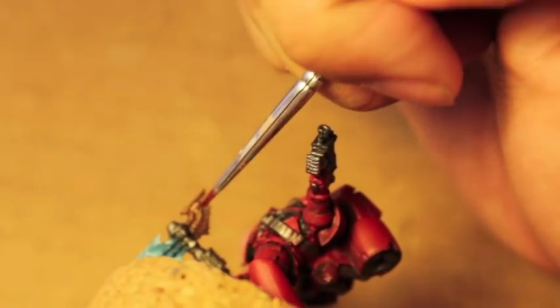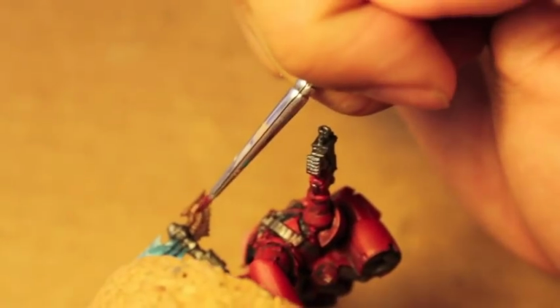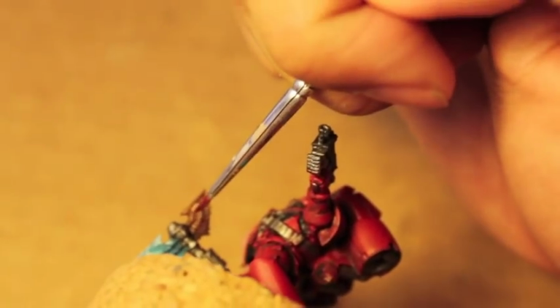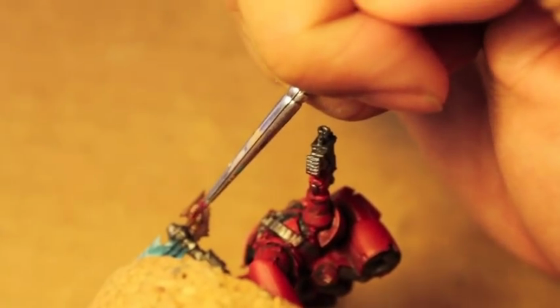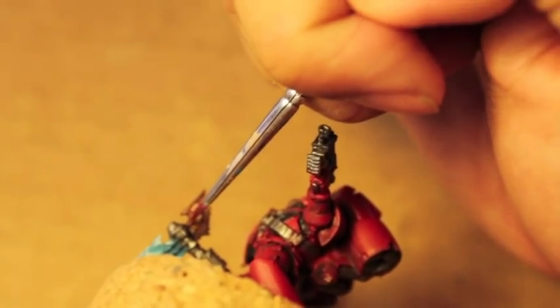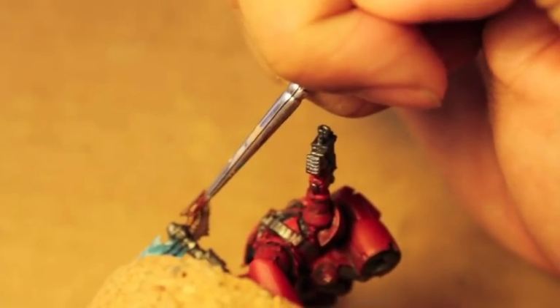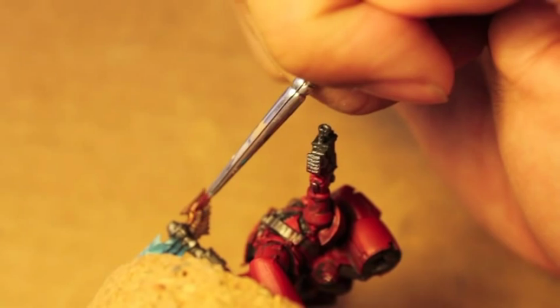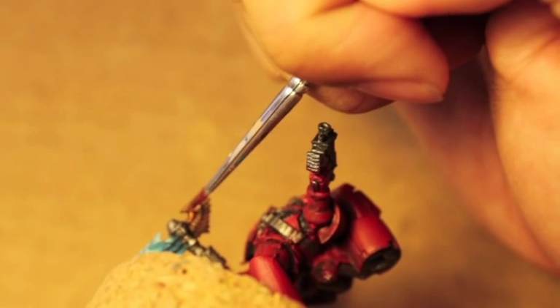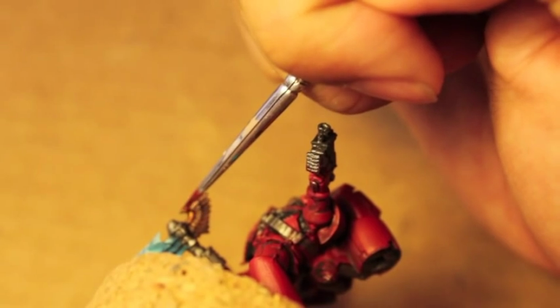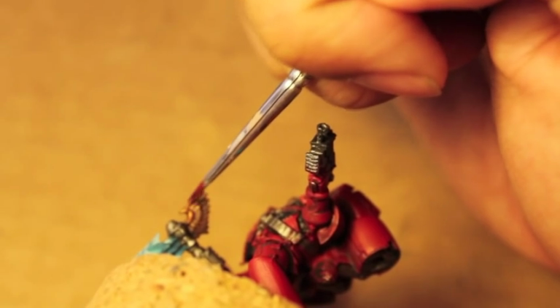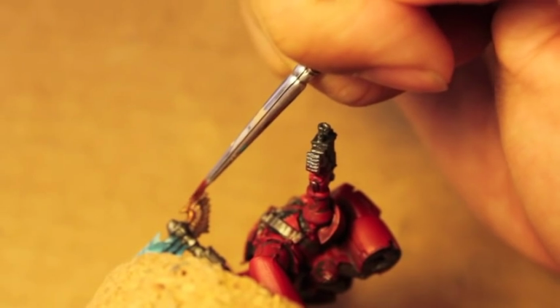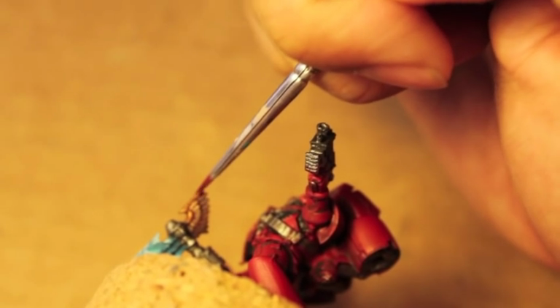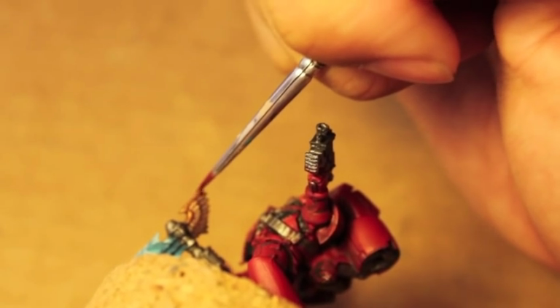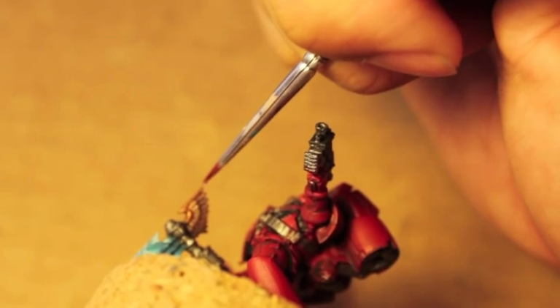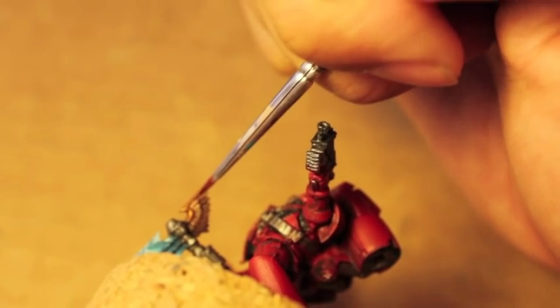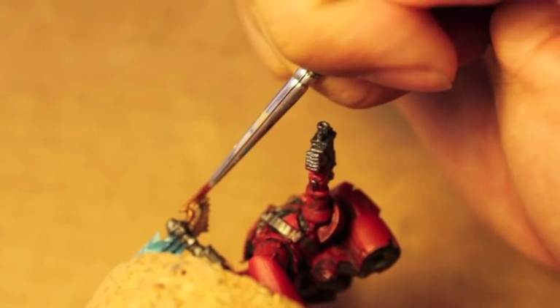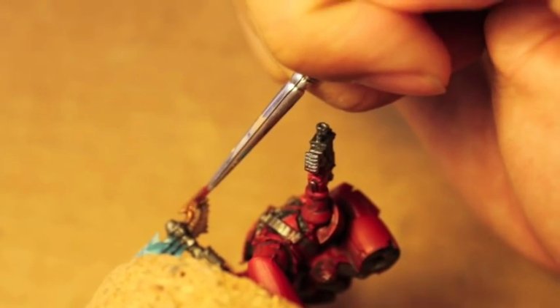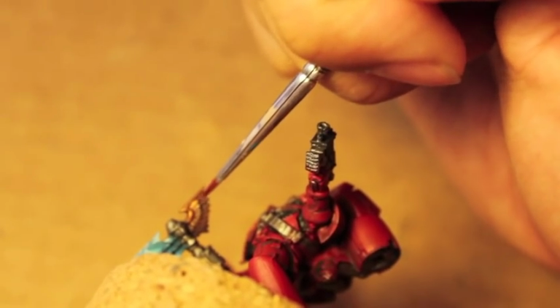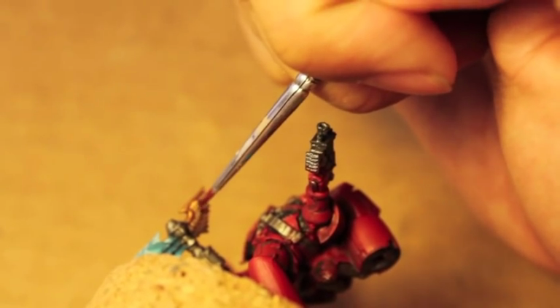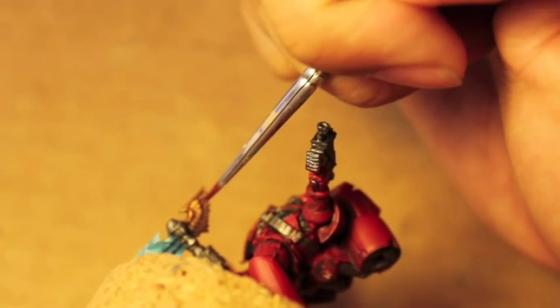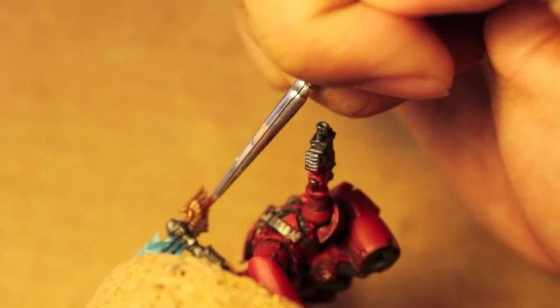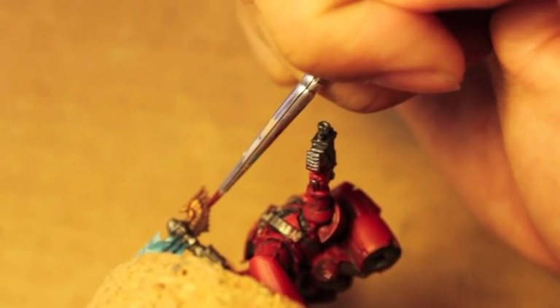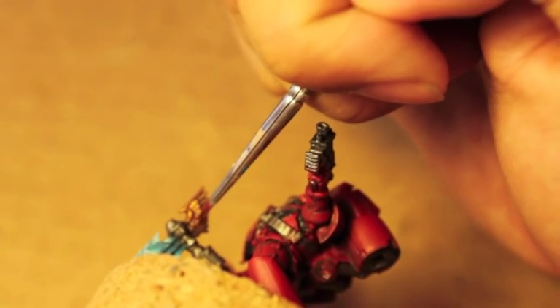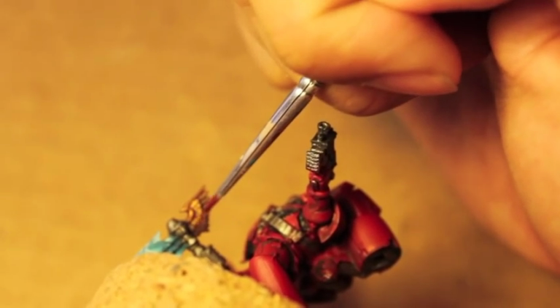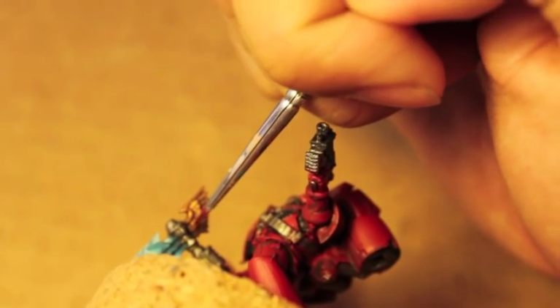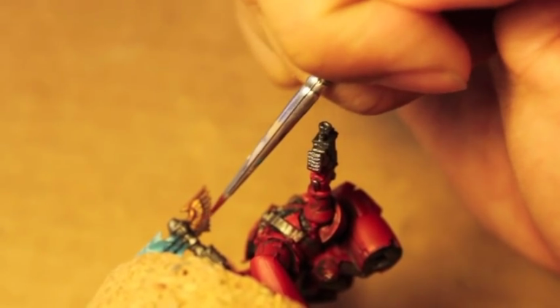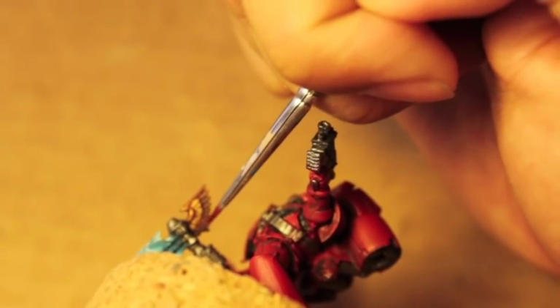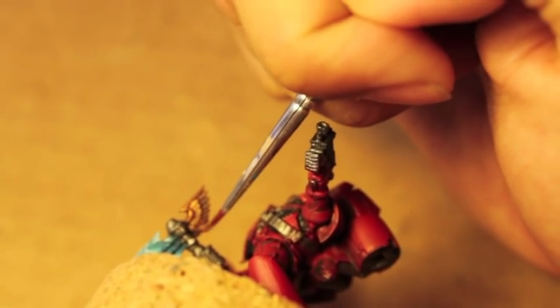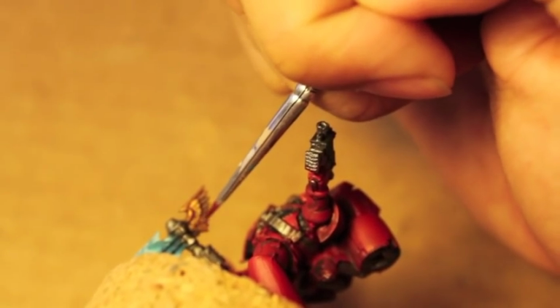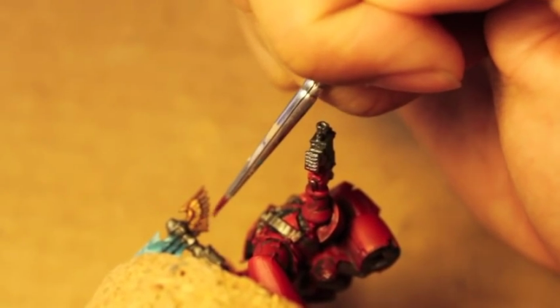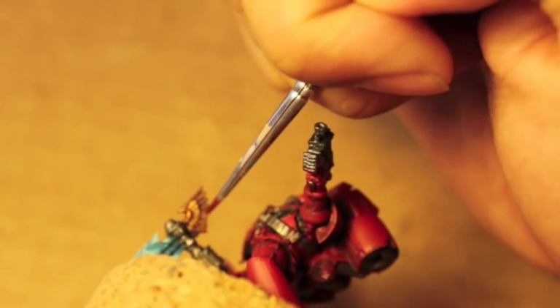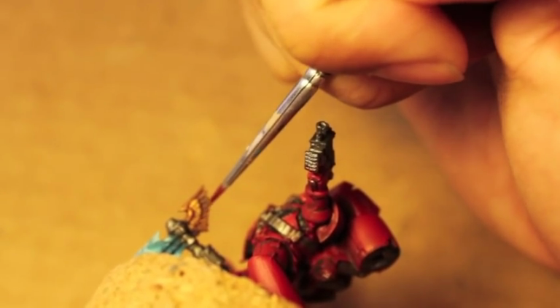Any gold areas, like this part with the axe, we're going to paint in right now.